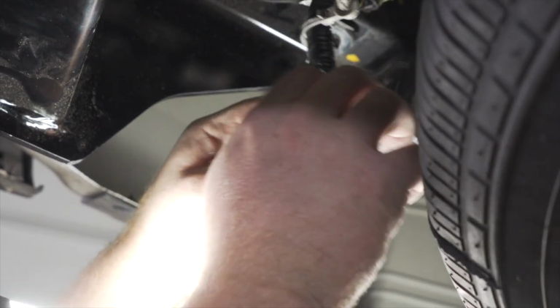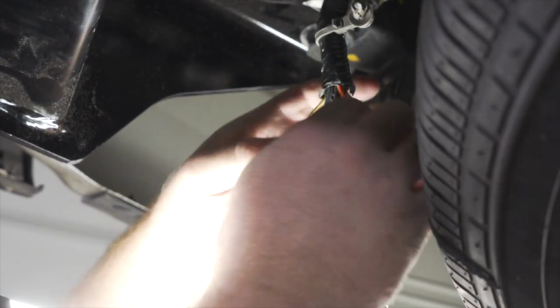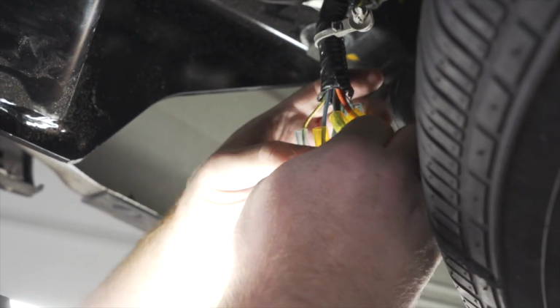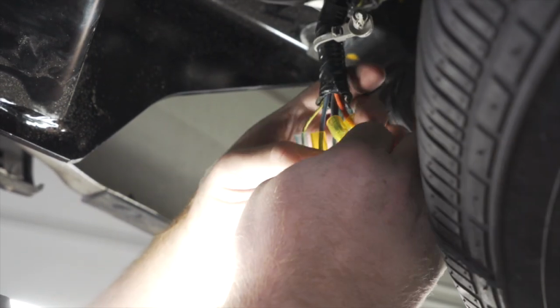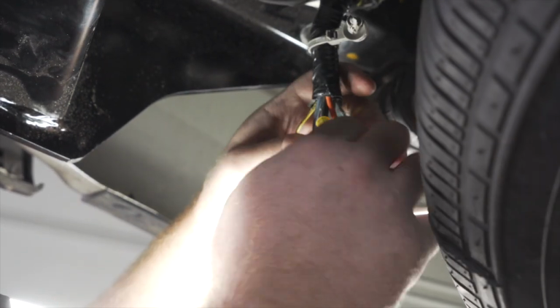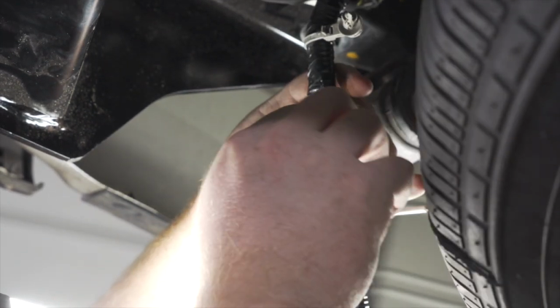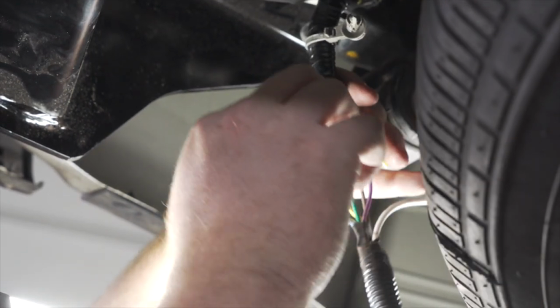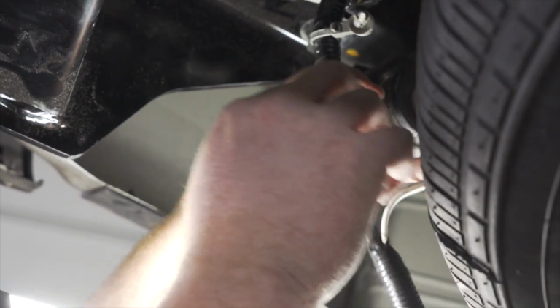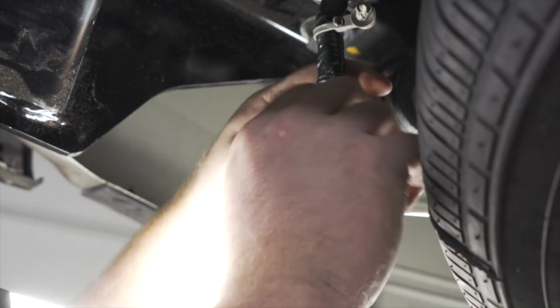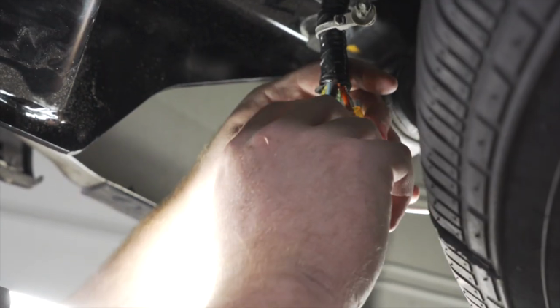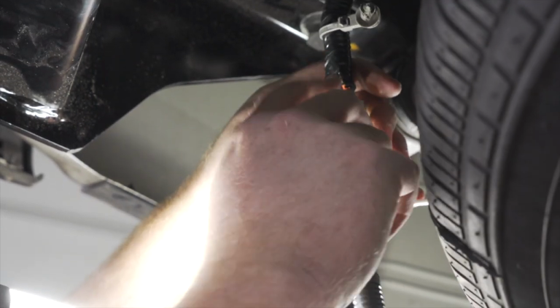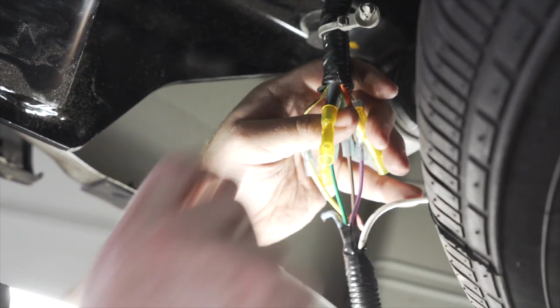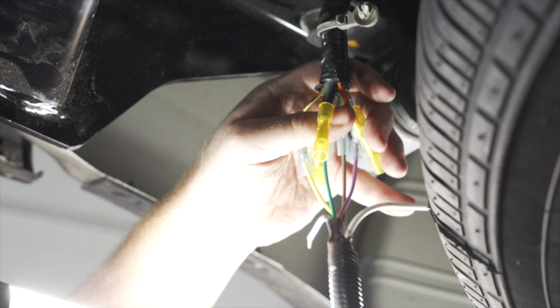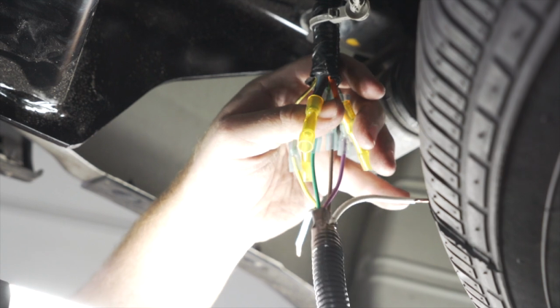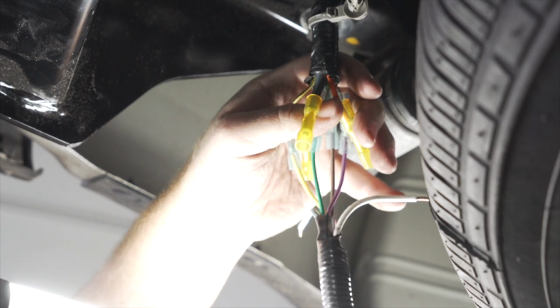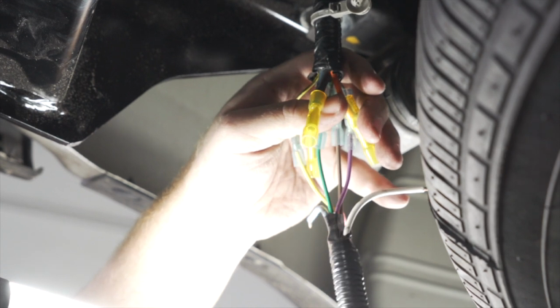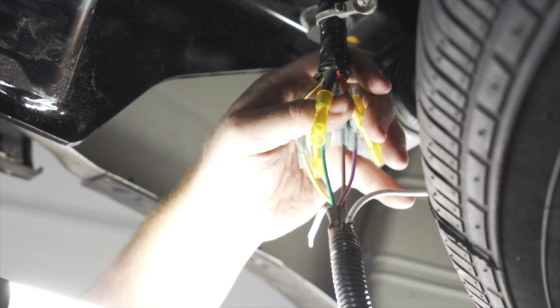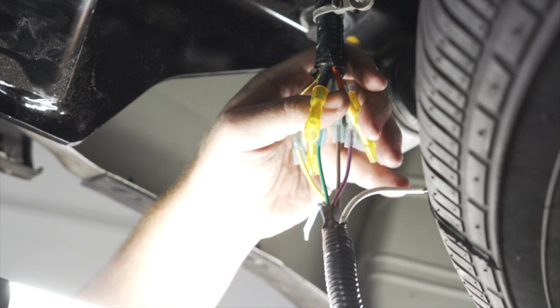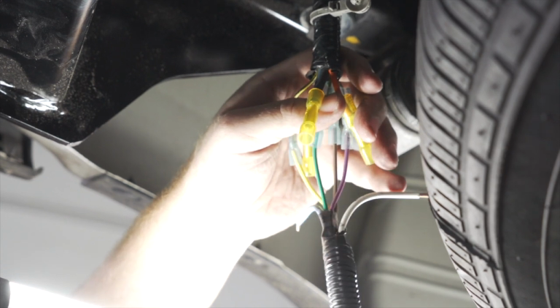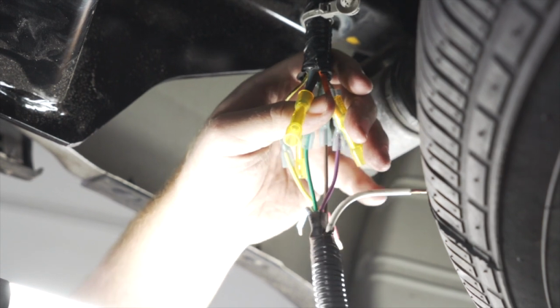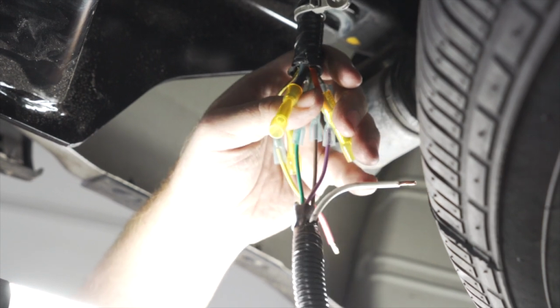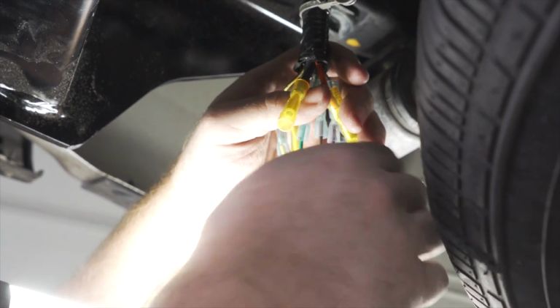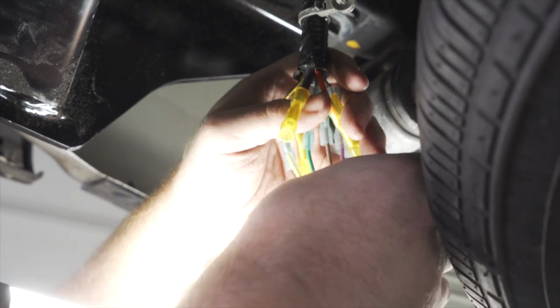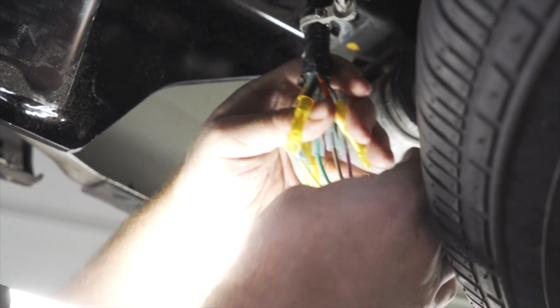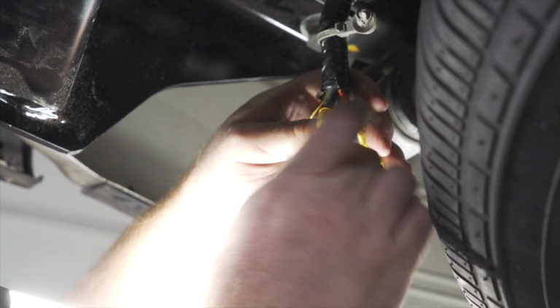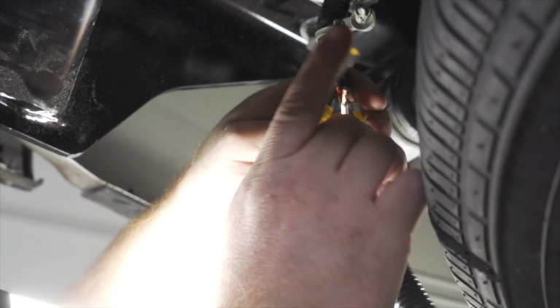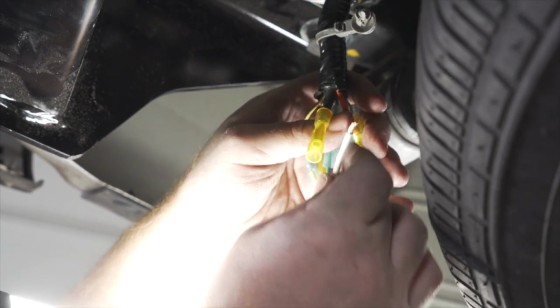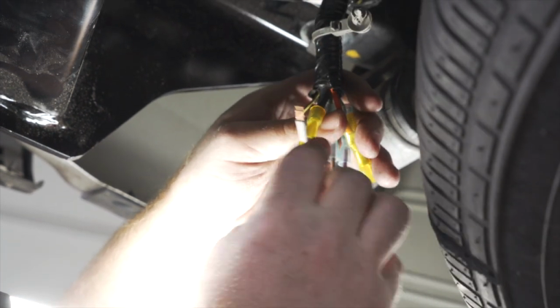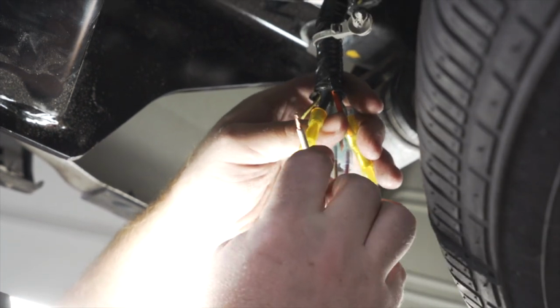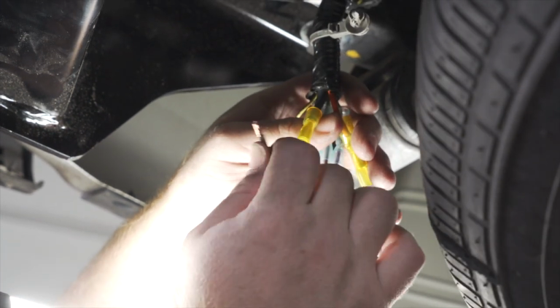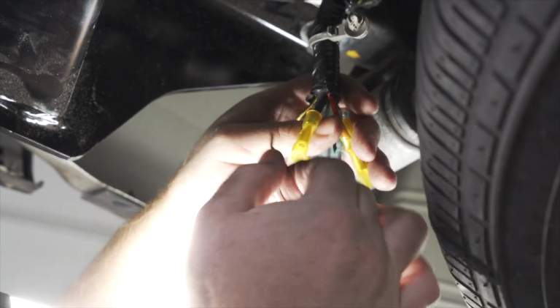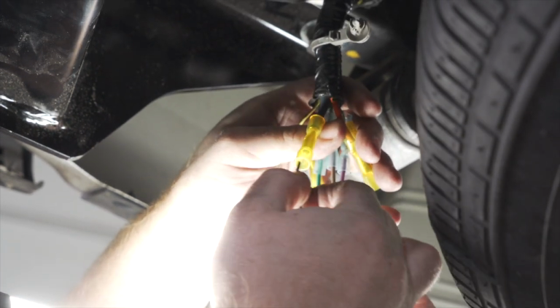Our black wire is for our ground, which we'll take our white wire and attach it there.